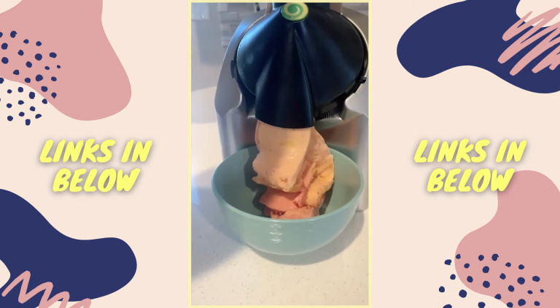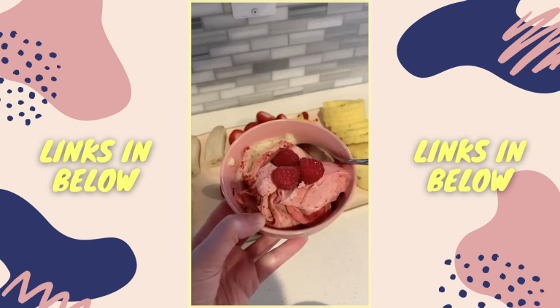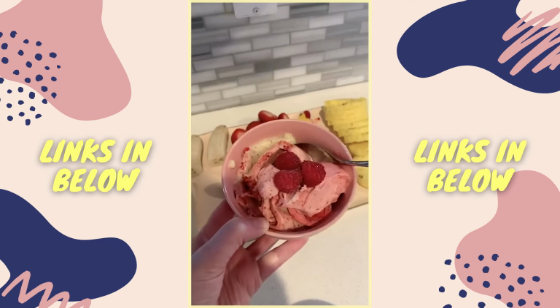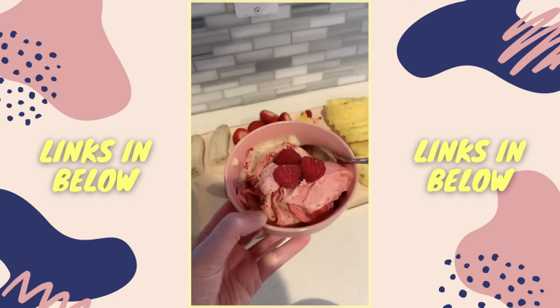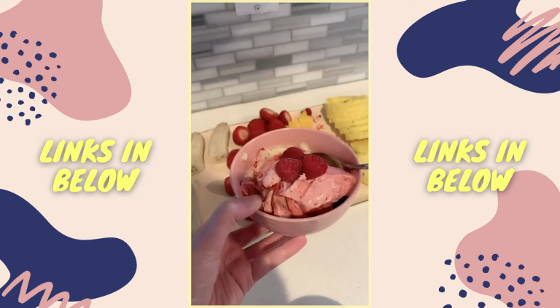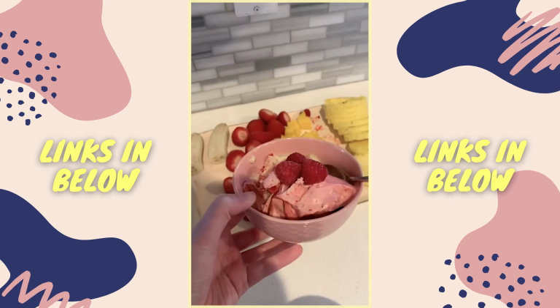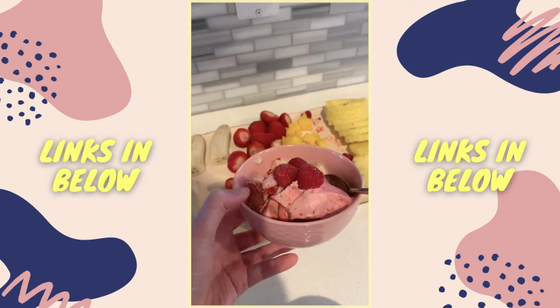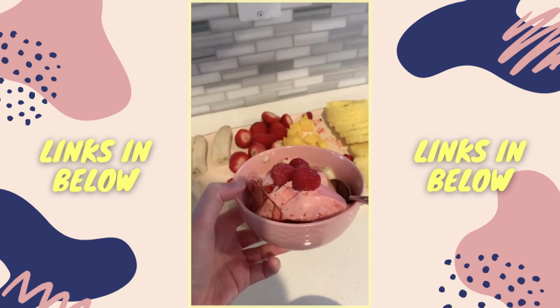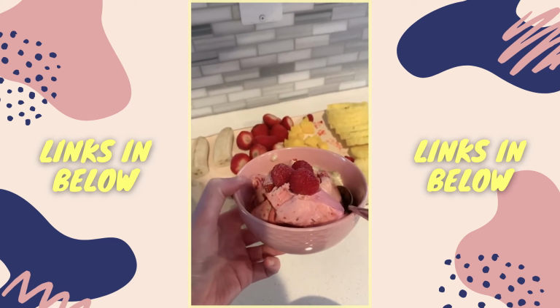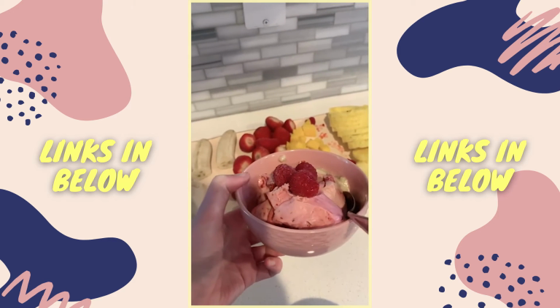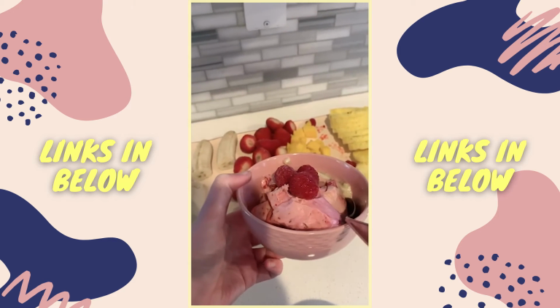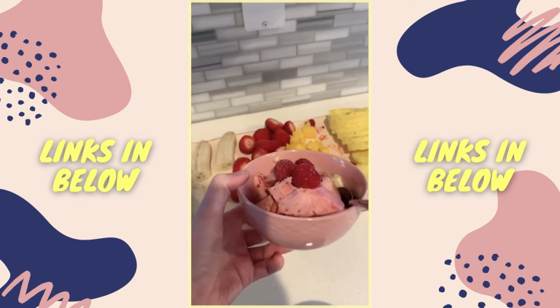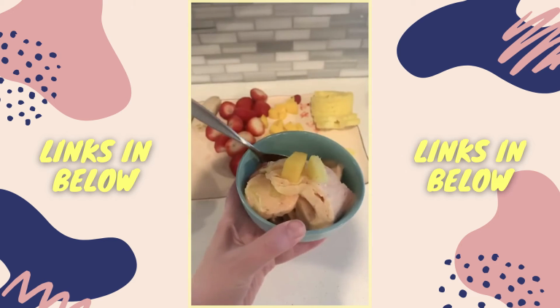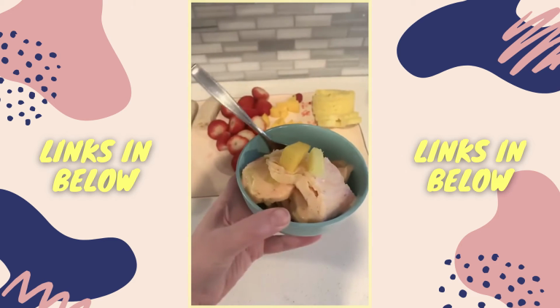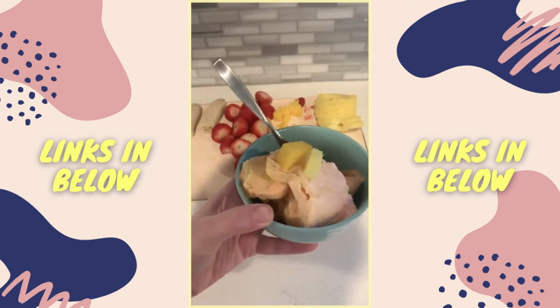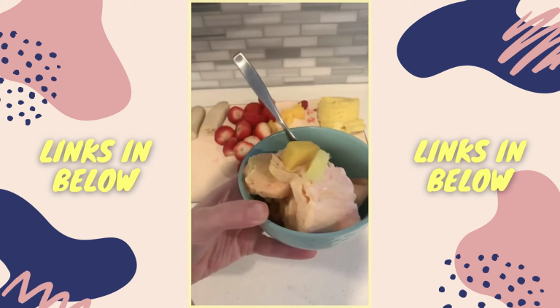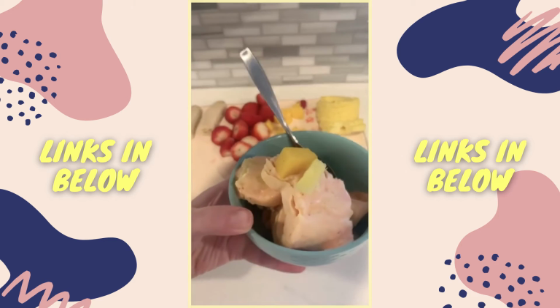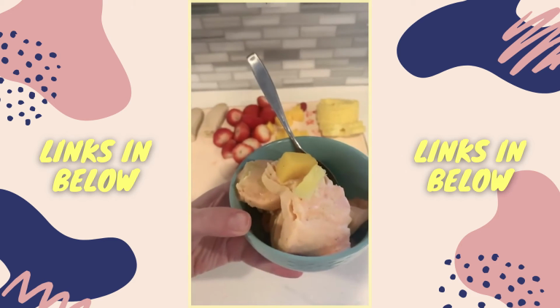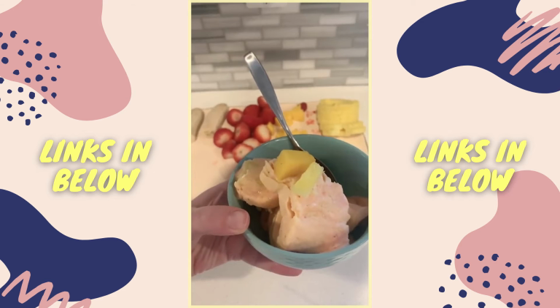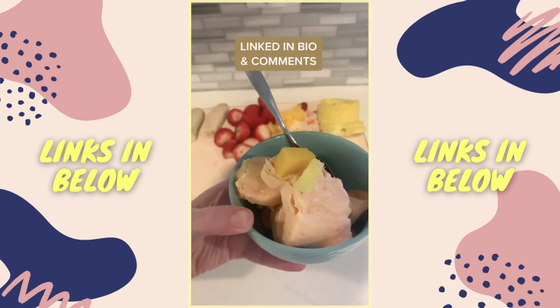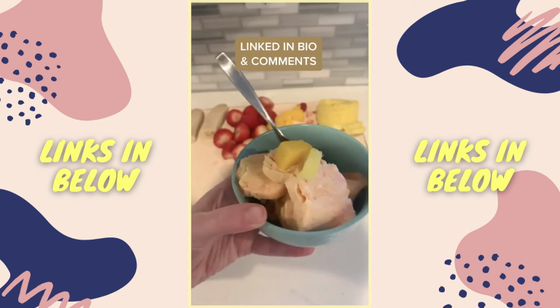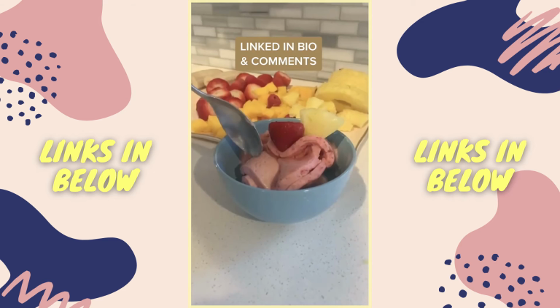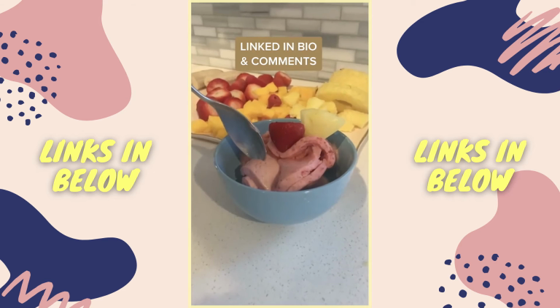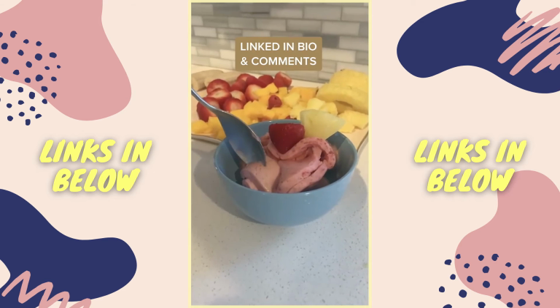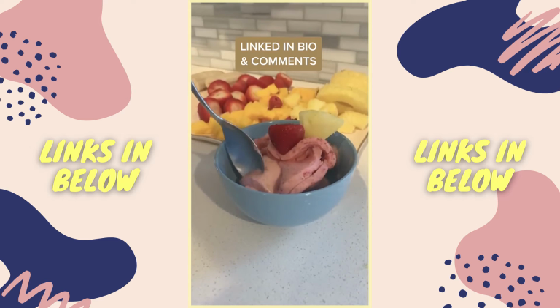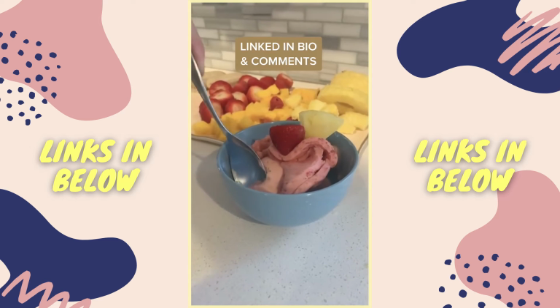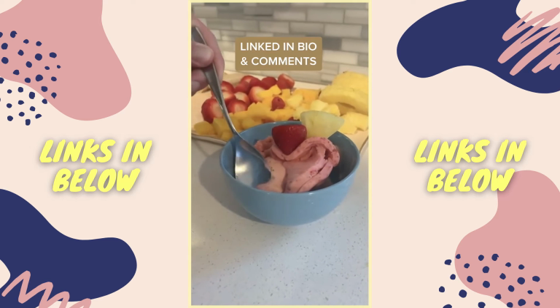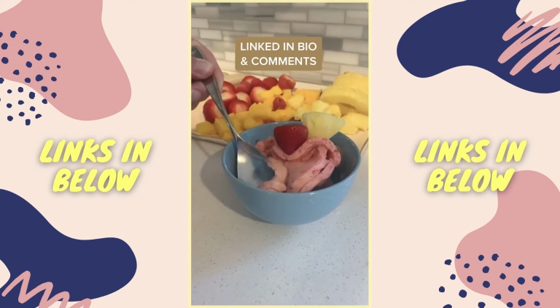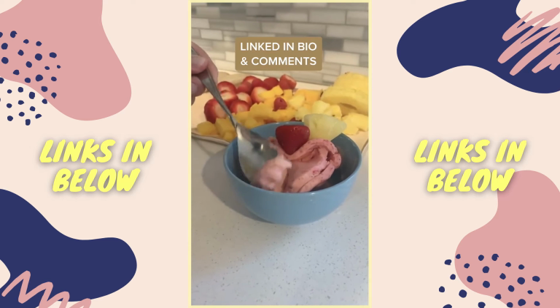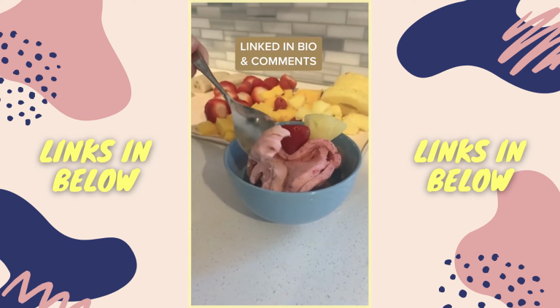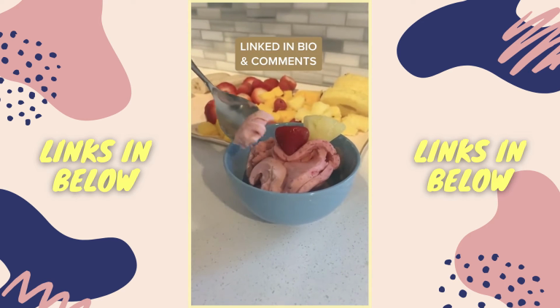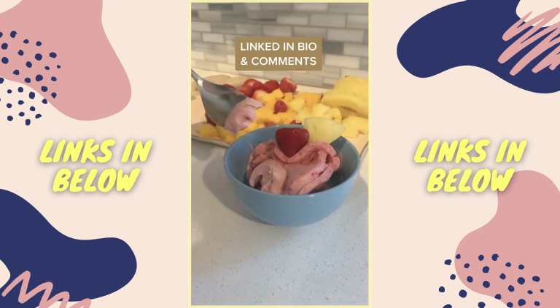I tried a ton of different flavors. Seriously, if you're an ice cream lover you need this — or it's just perfect for a healthy treat or if you have kids.